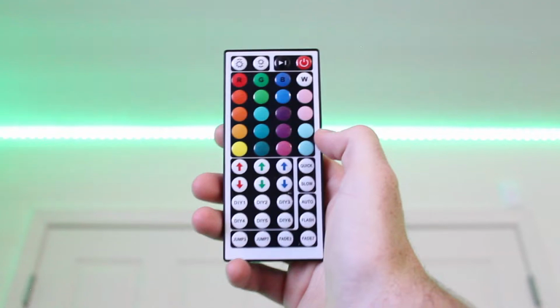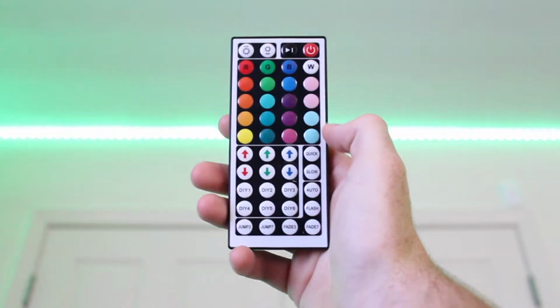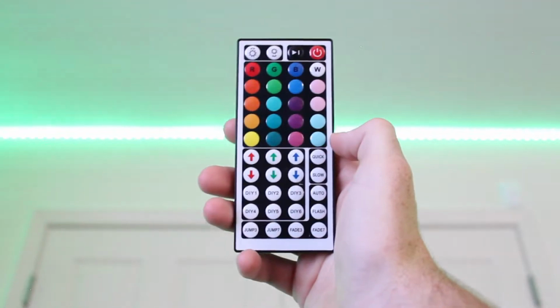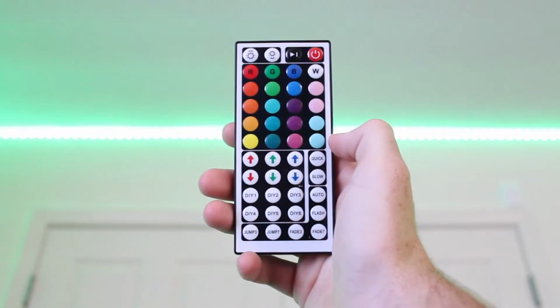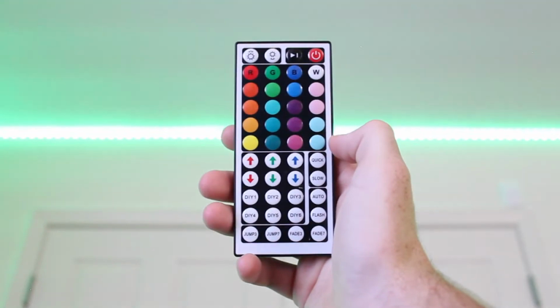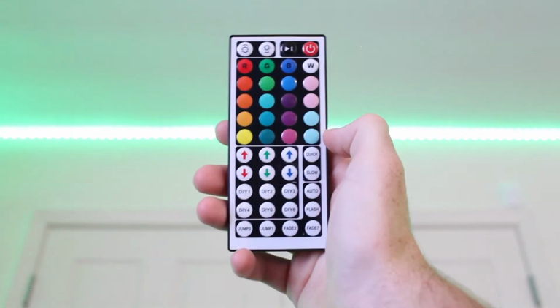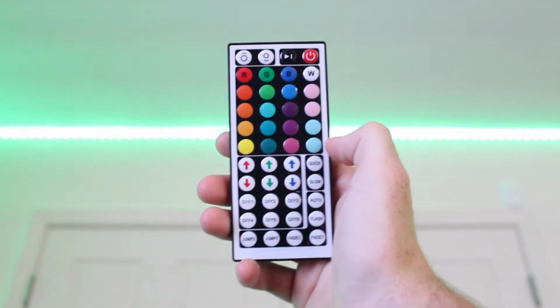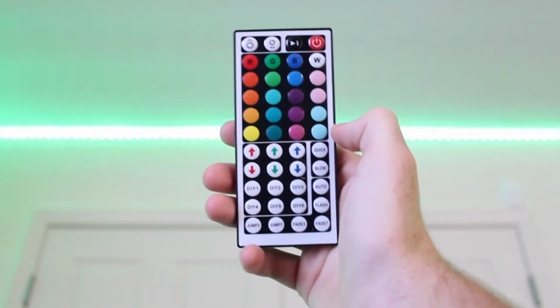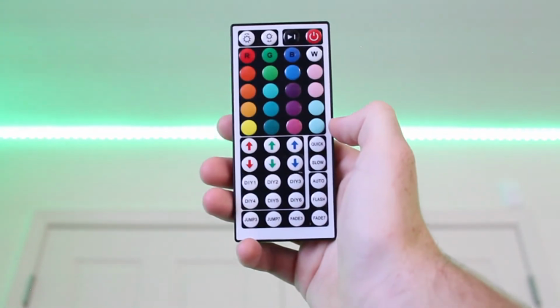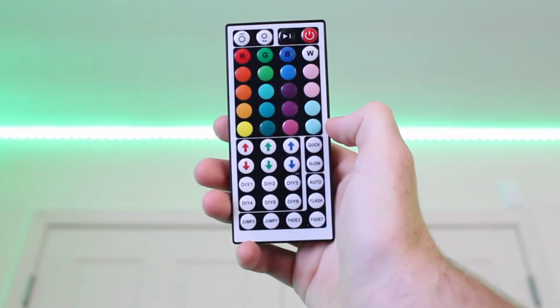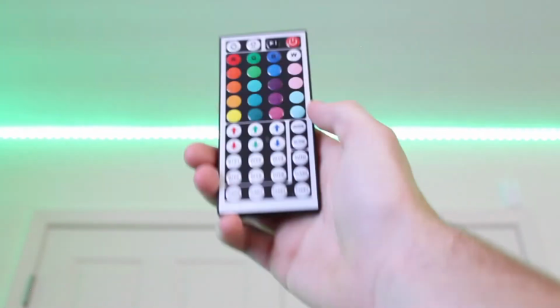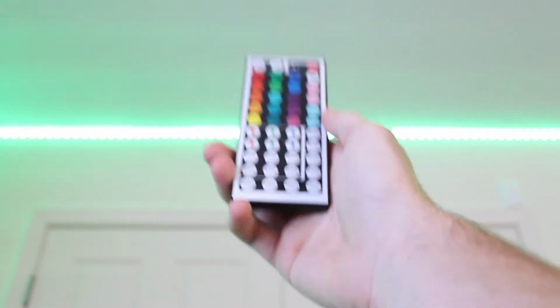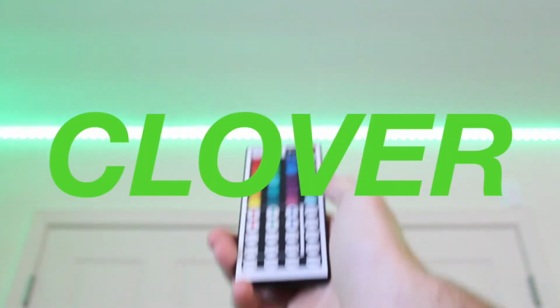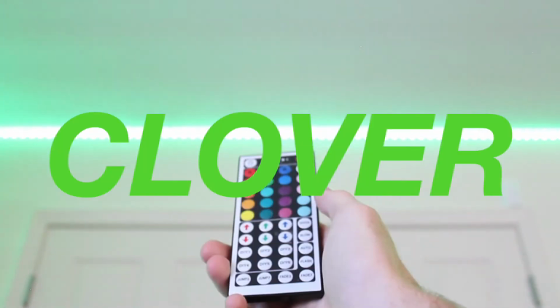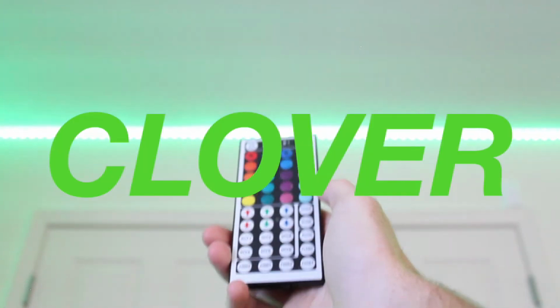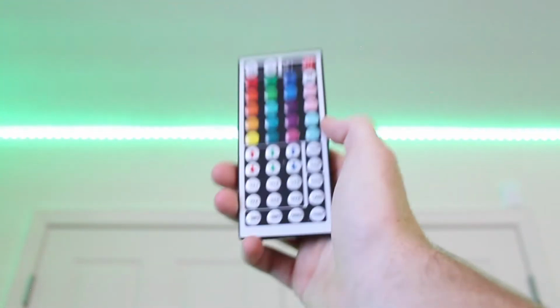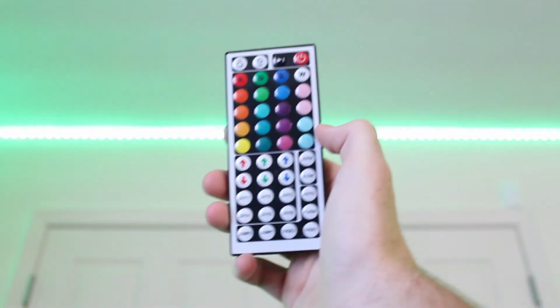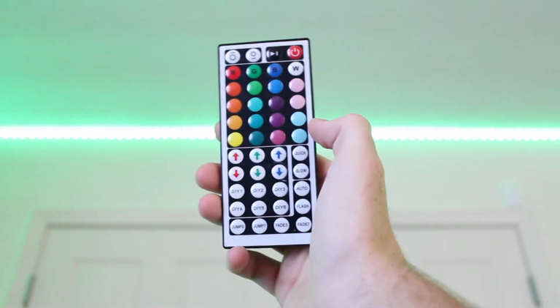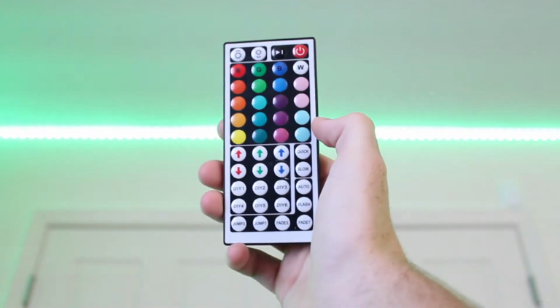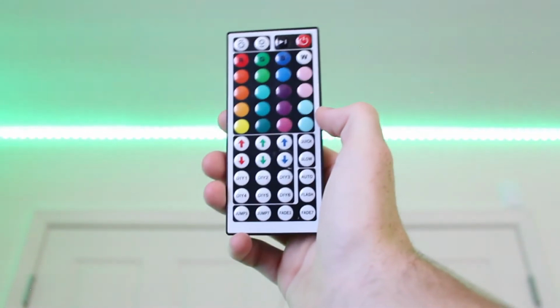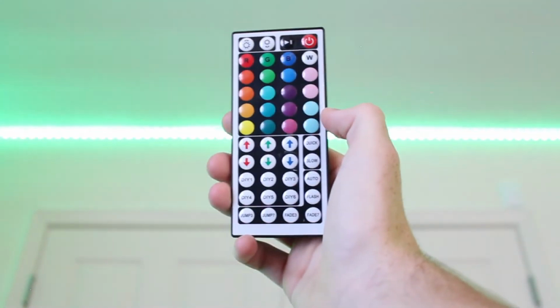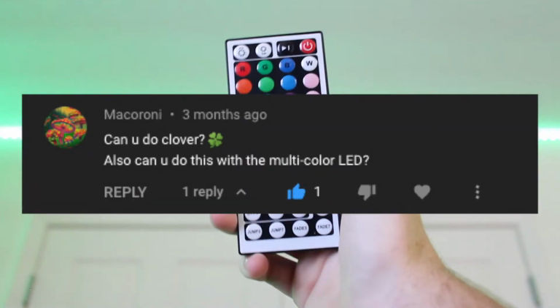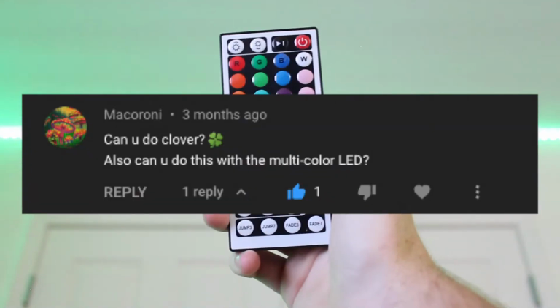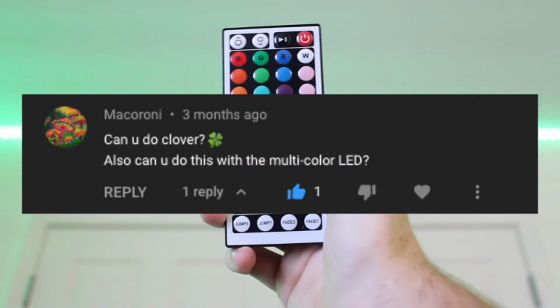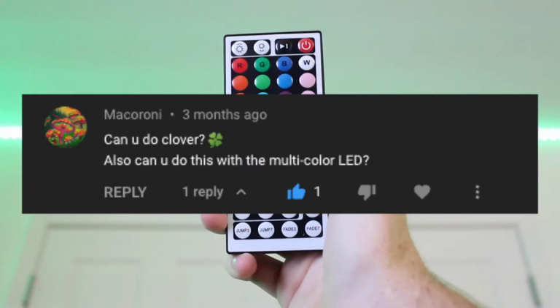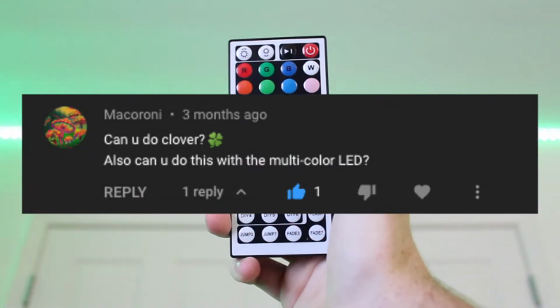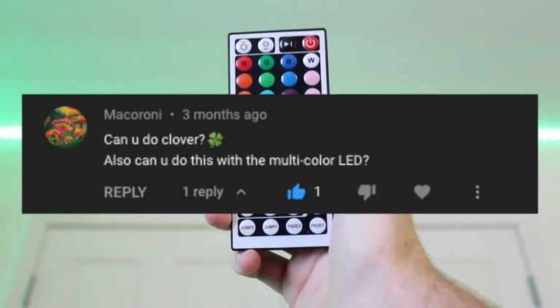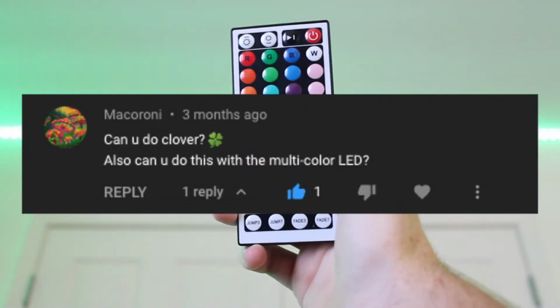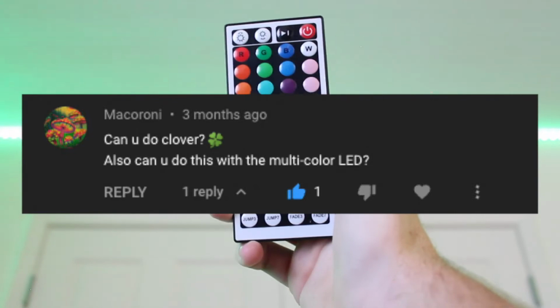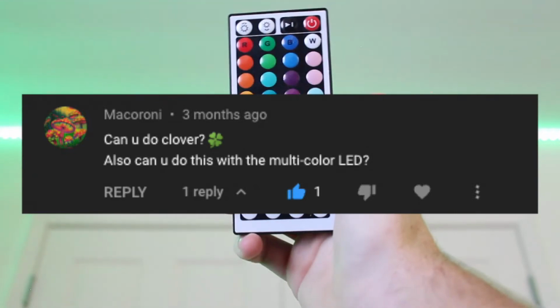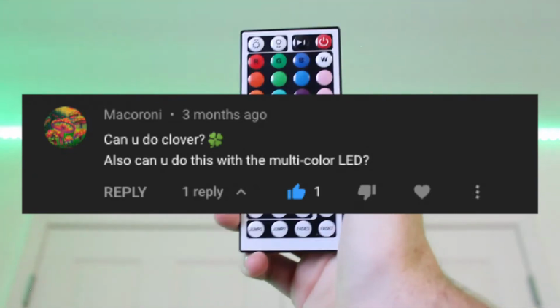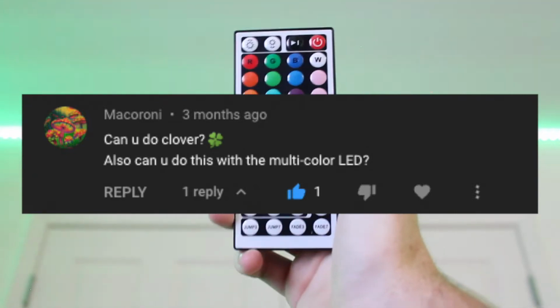What is up guys, today I will be showing you how to make Clover on LED light strips. This video was requested by Macaroni.